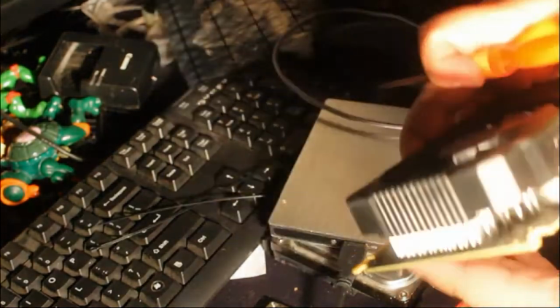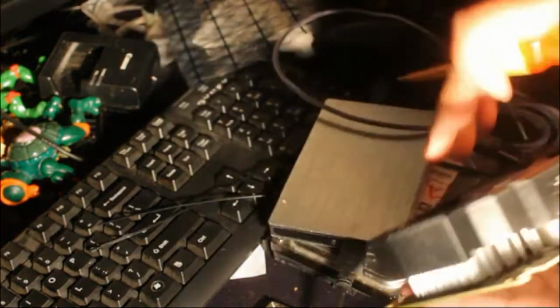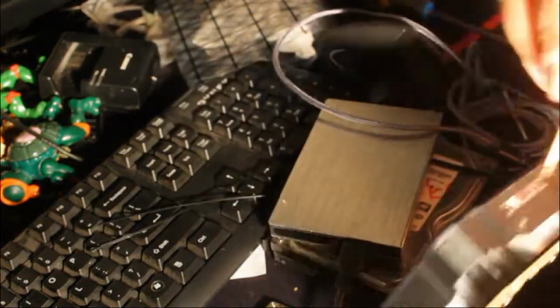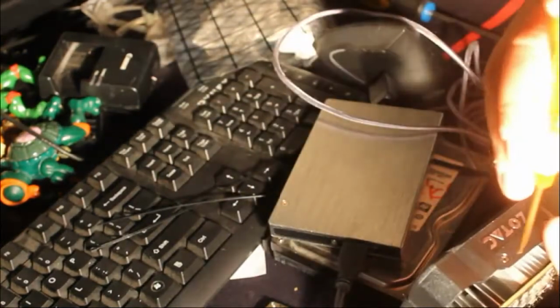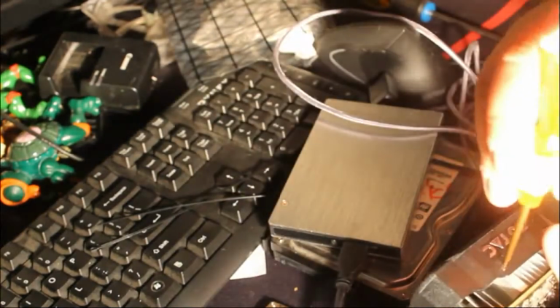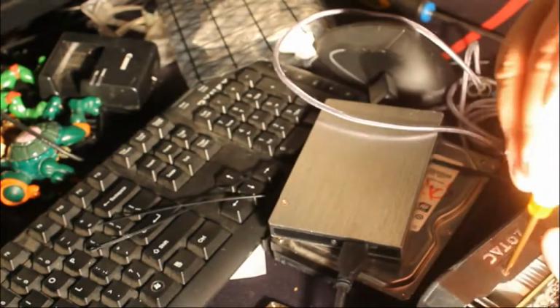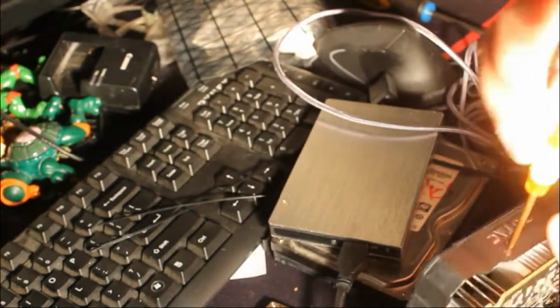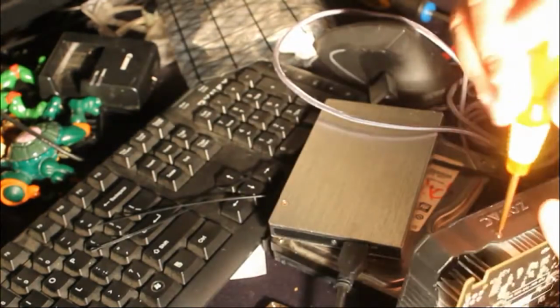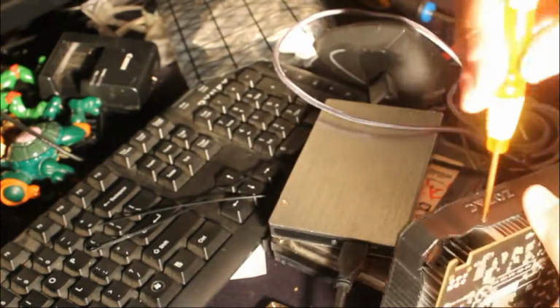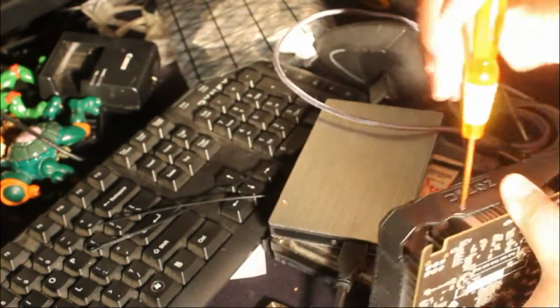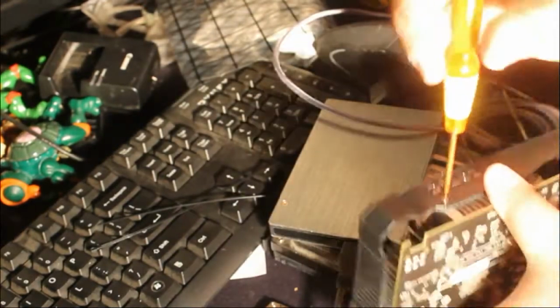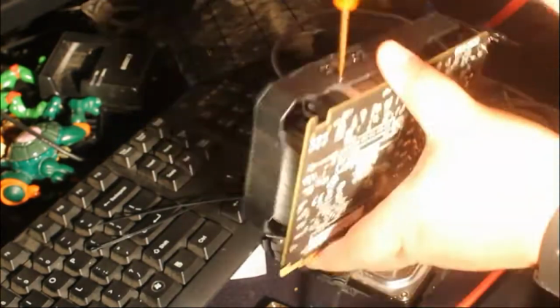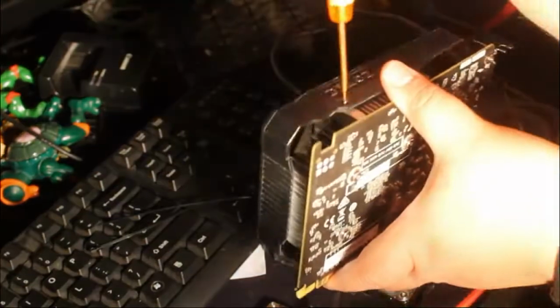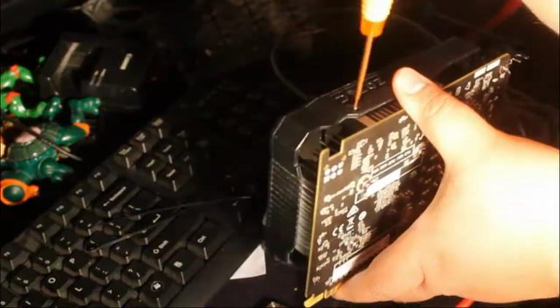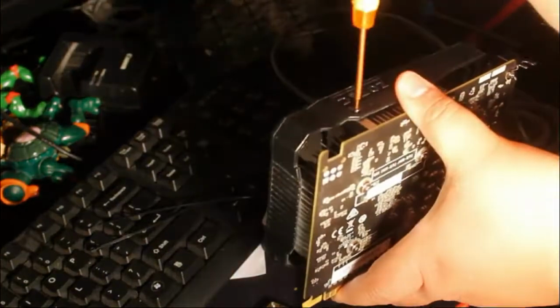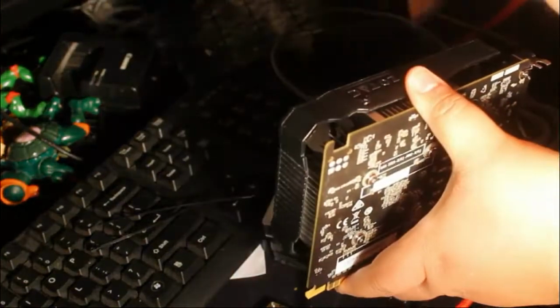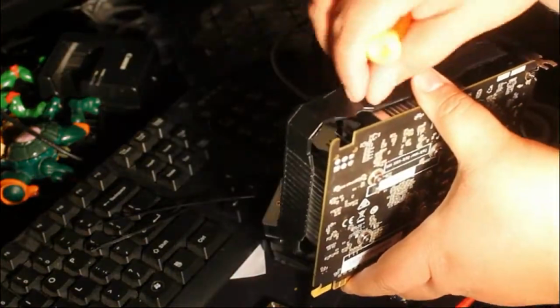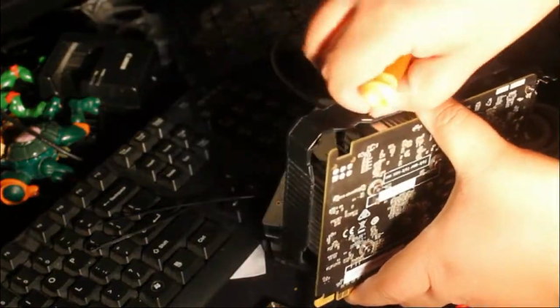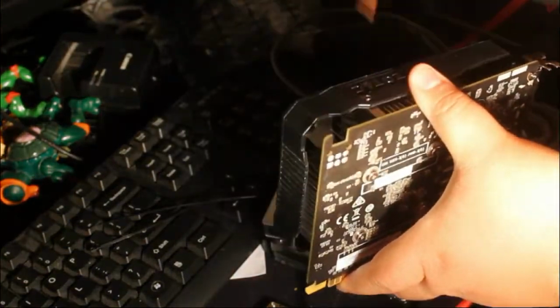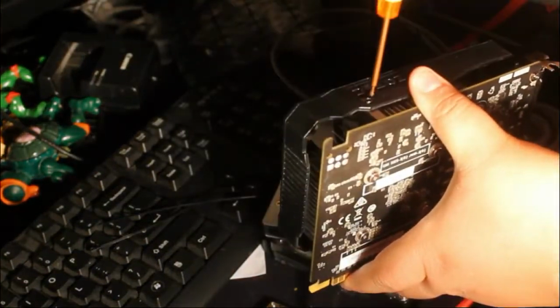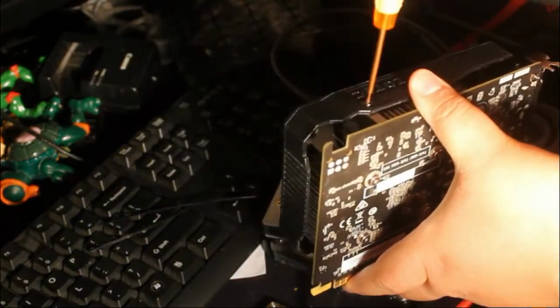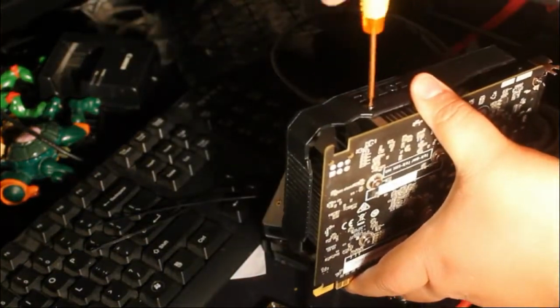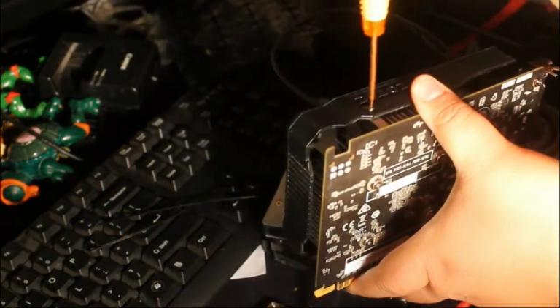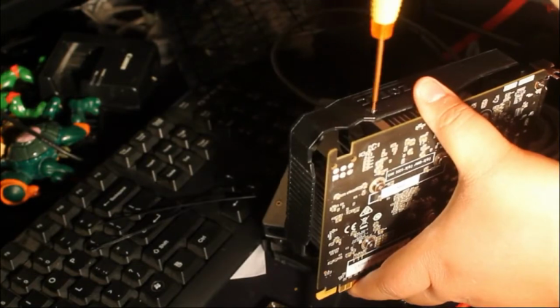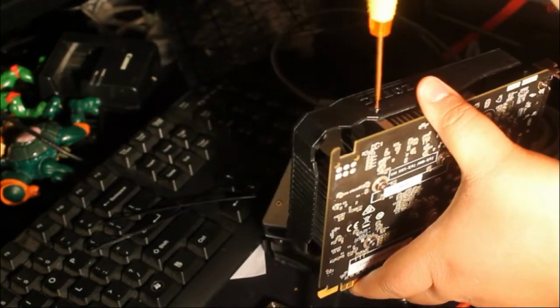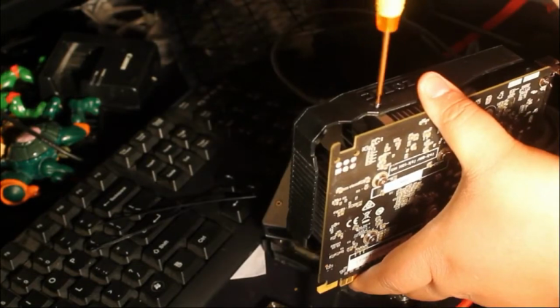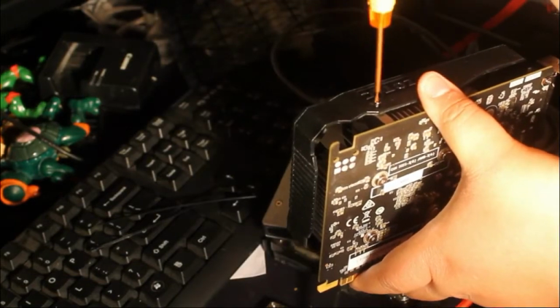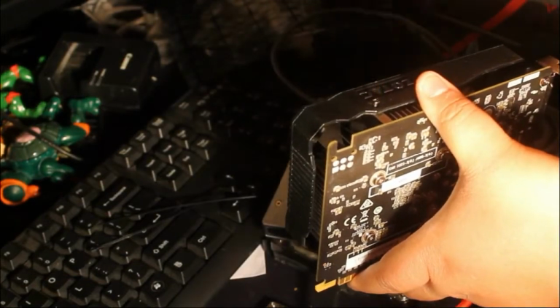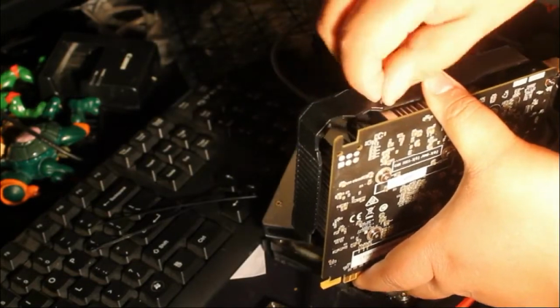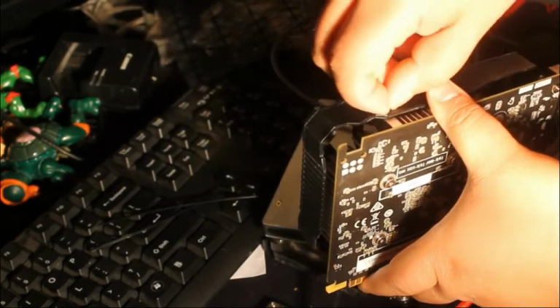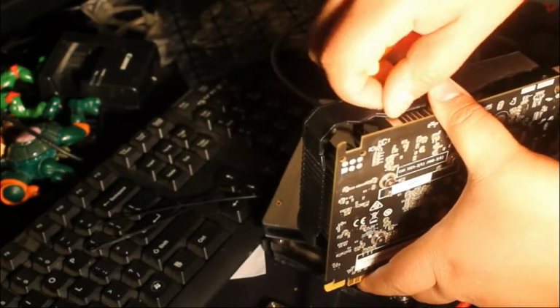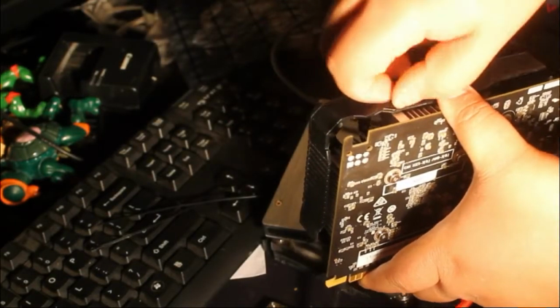First I'm going to start off taking the side screws. These screws are small but there's still one on each side. There are very few, so you have to find them.